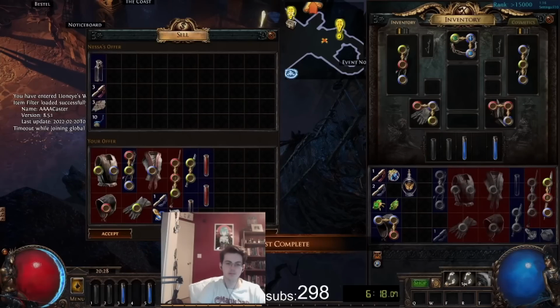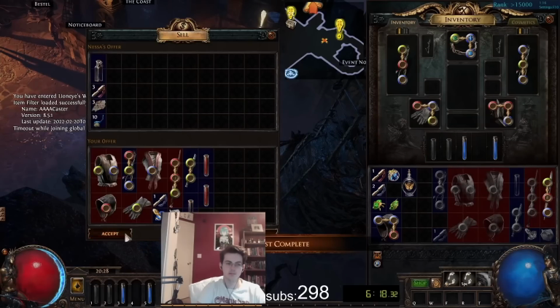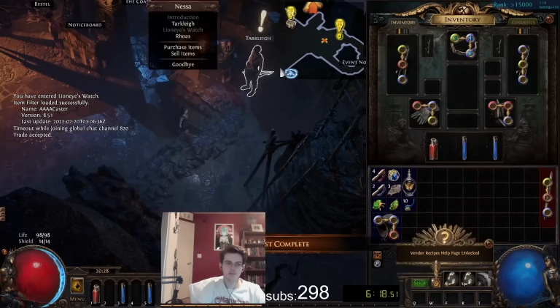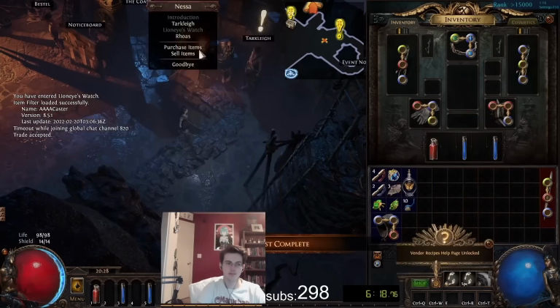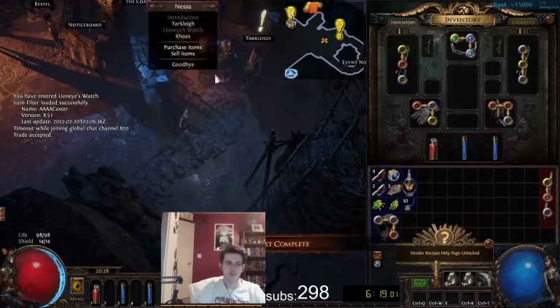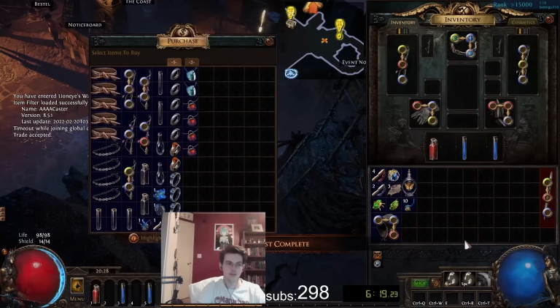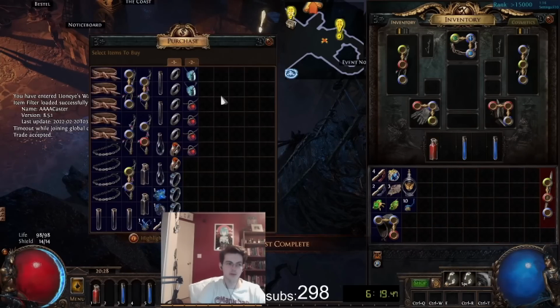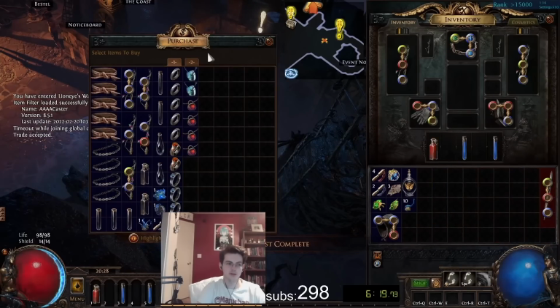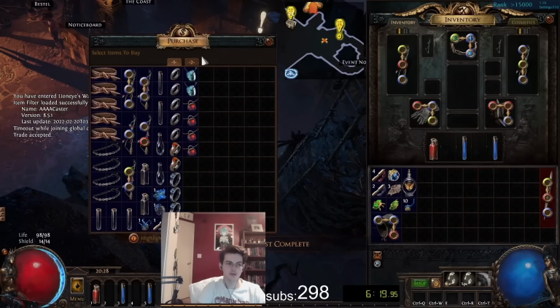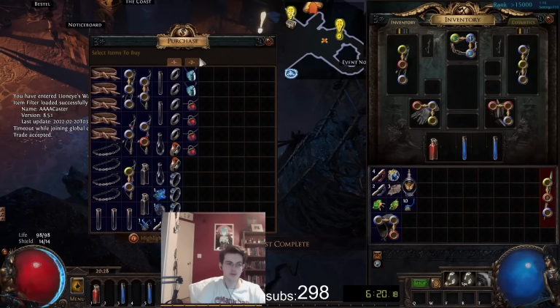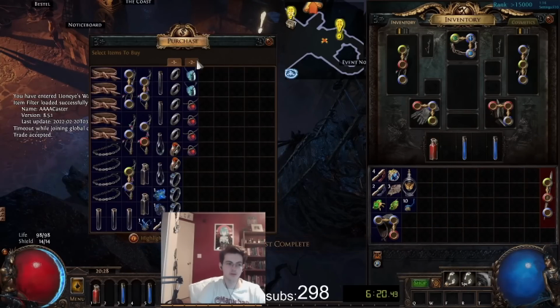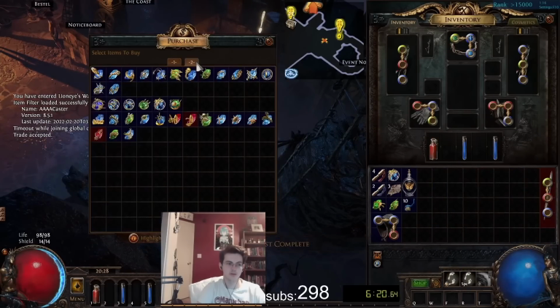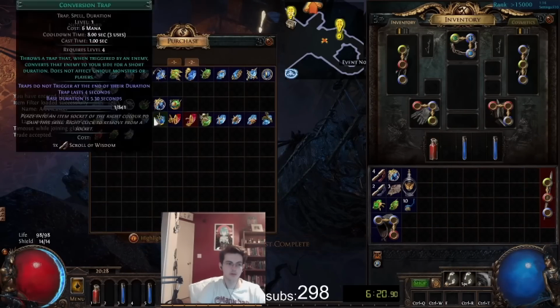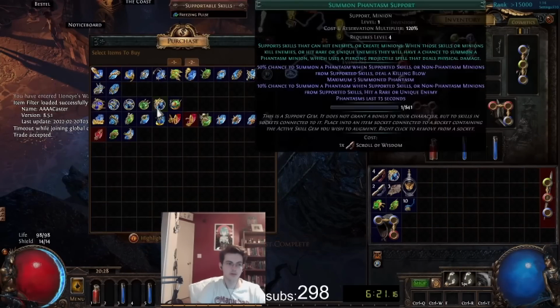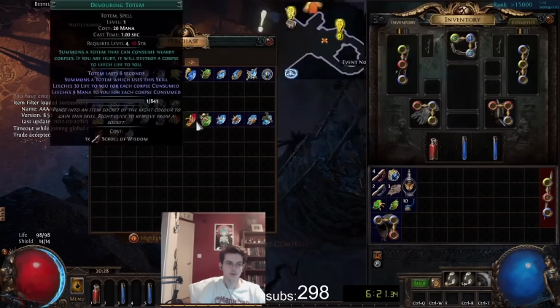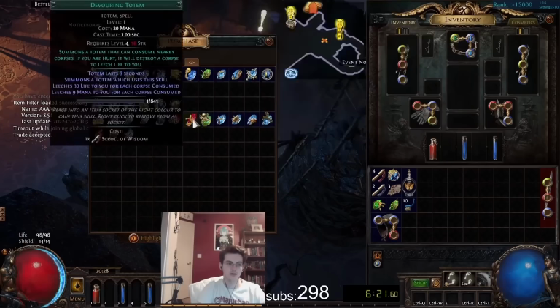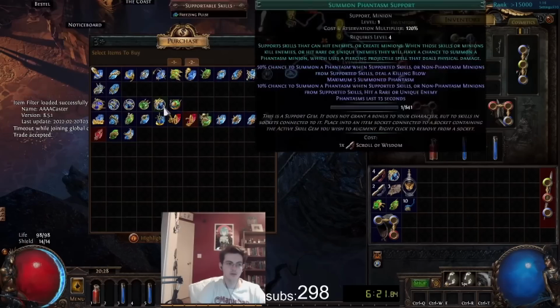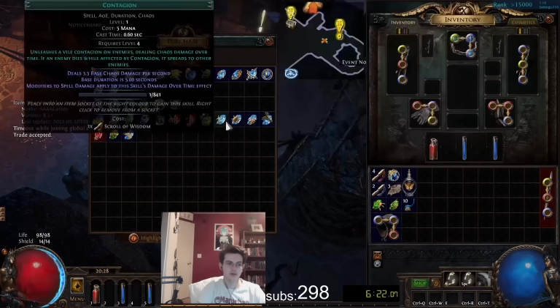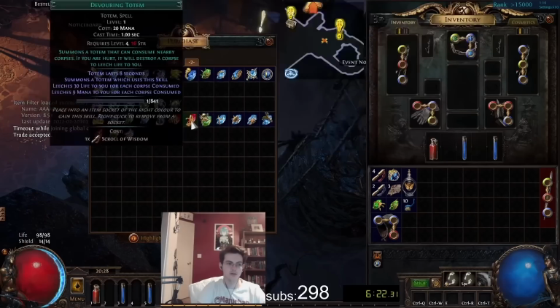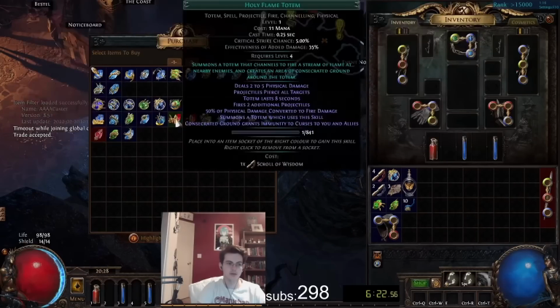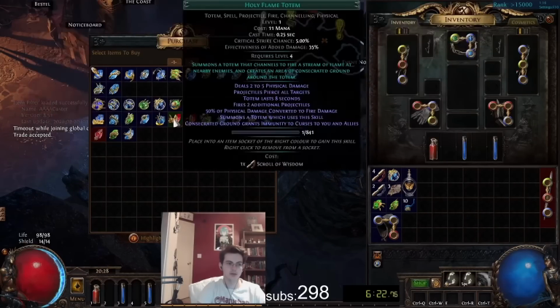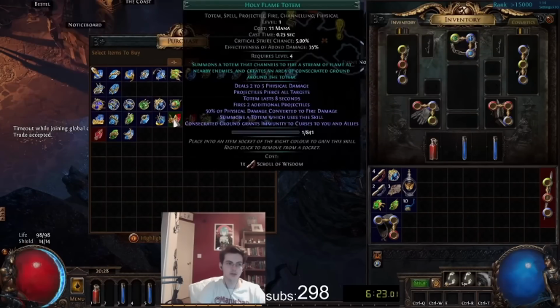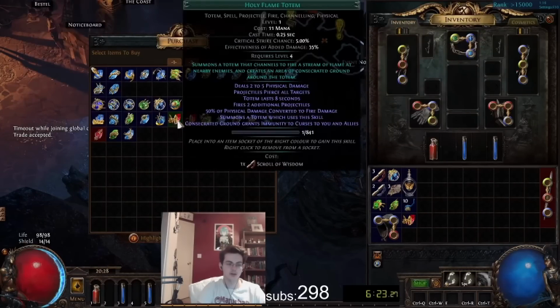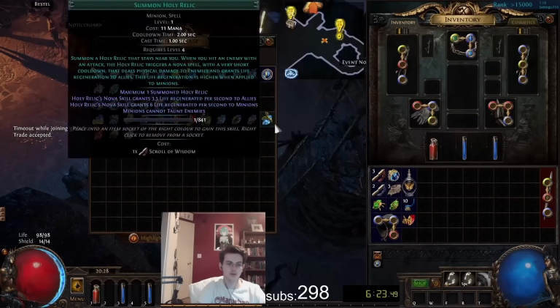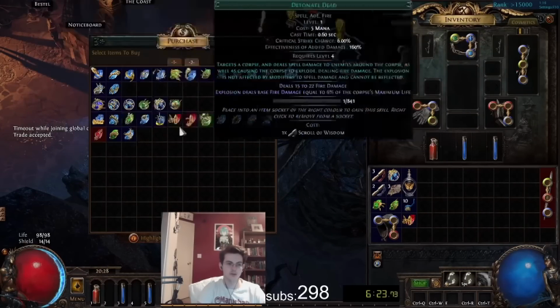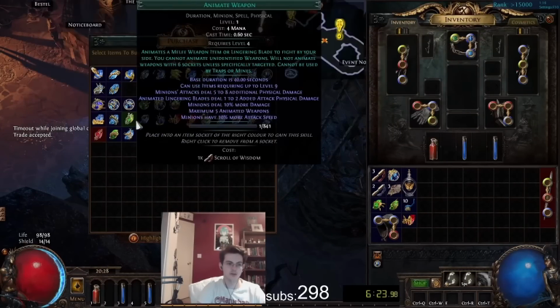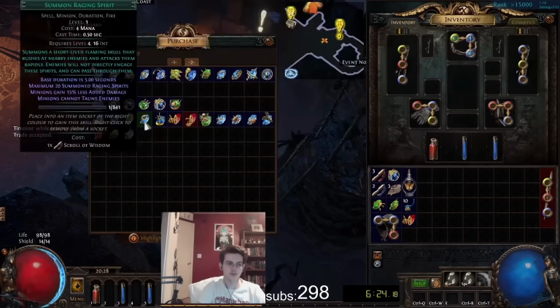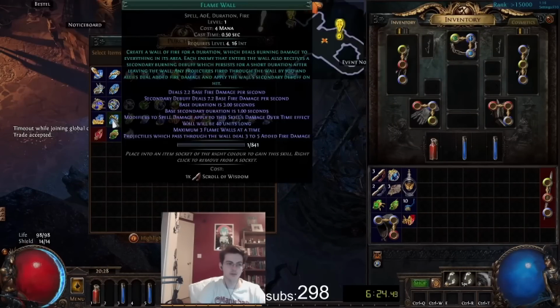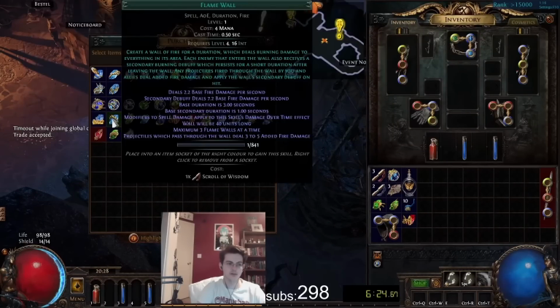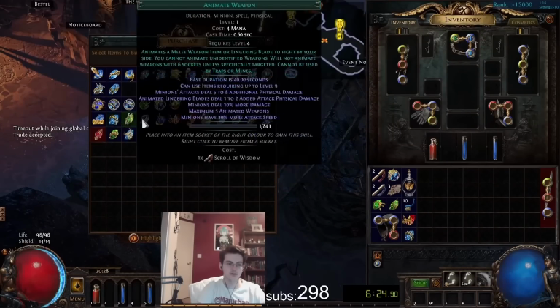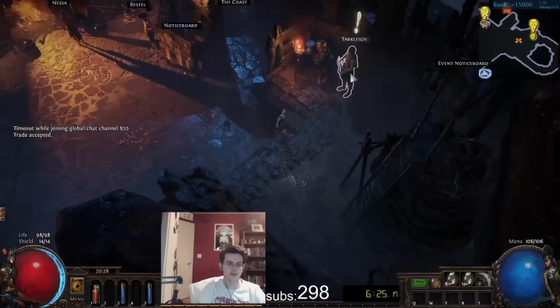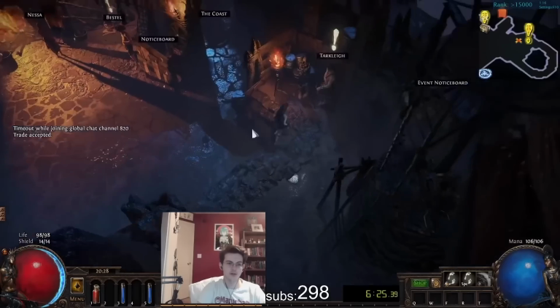You will grab the Quicksilver, Summon Phantasm Support, you will also grab Flame Wall and Holy Flame Totem. You're going to want to Redsocket it just somewhere.